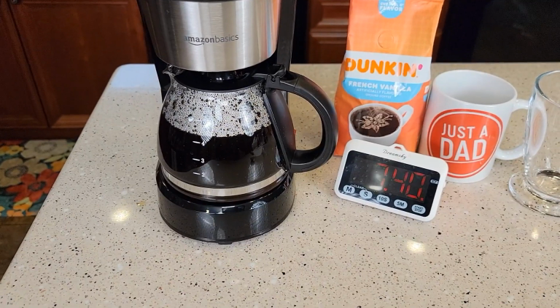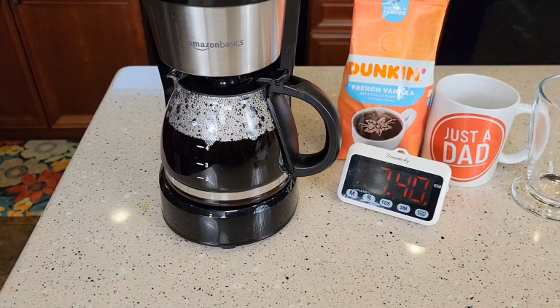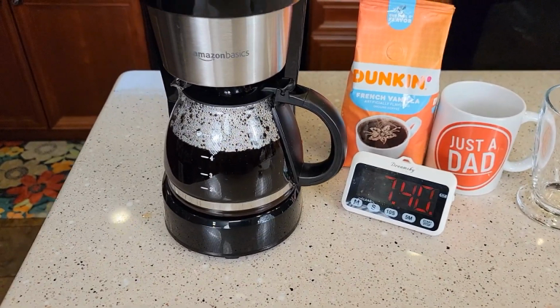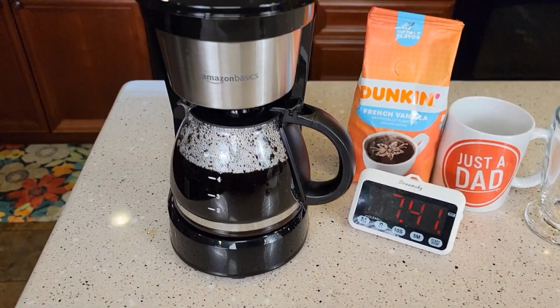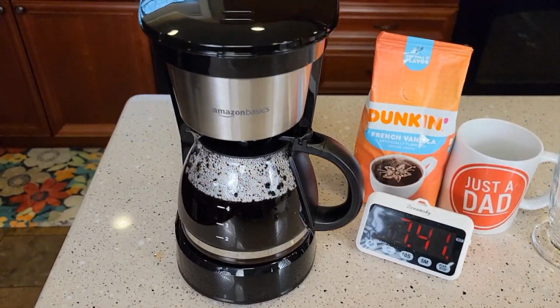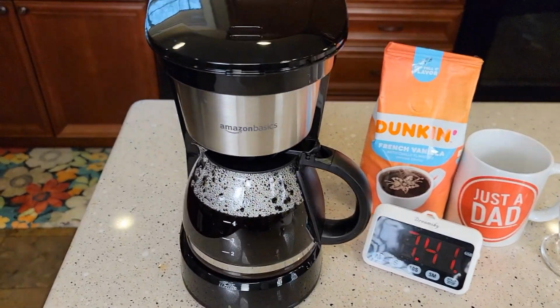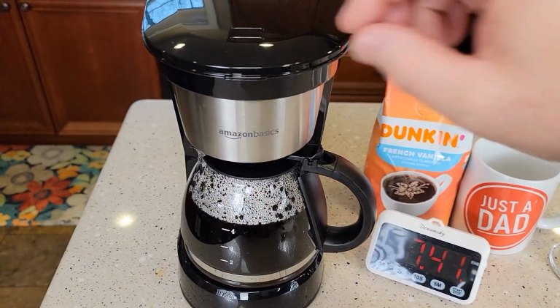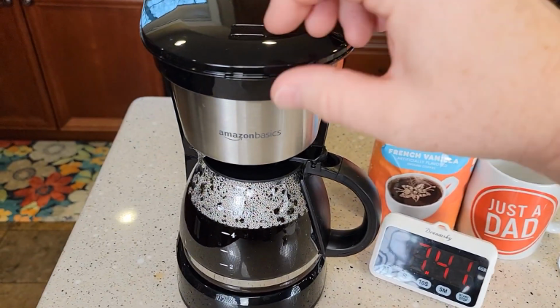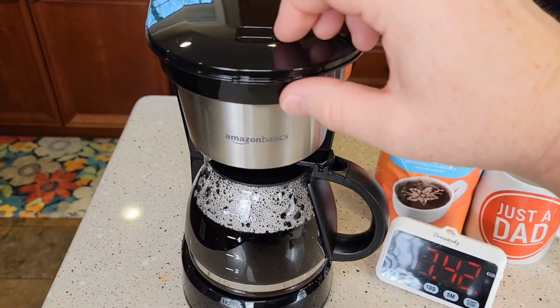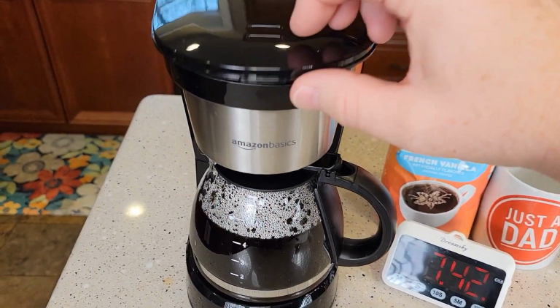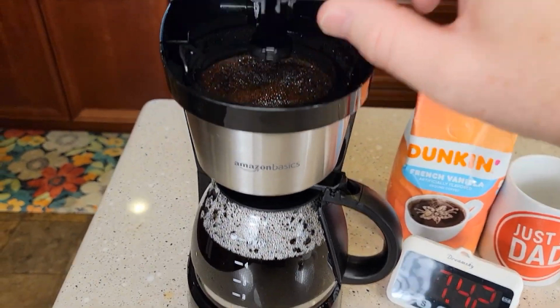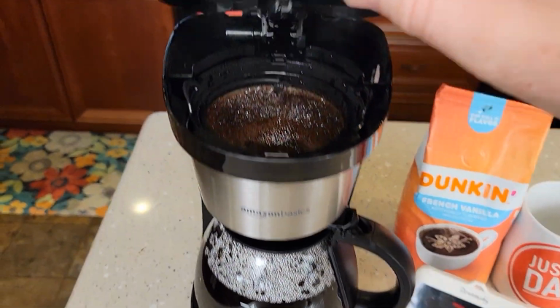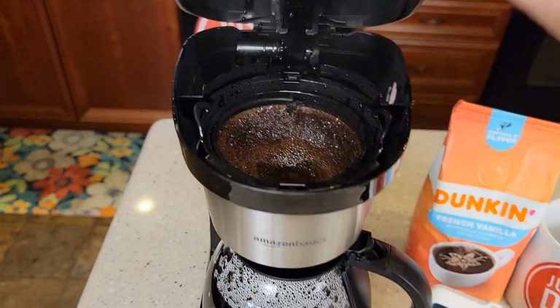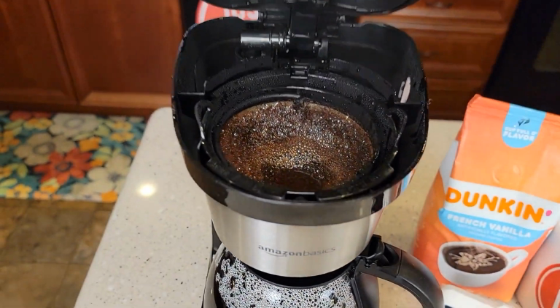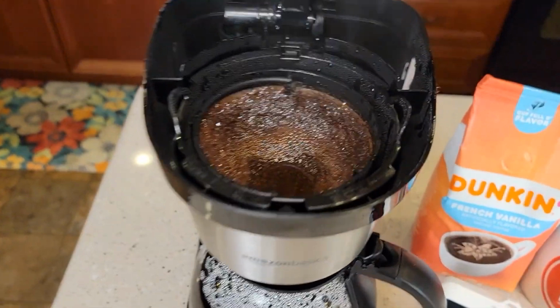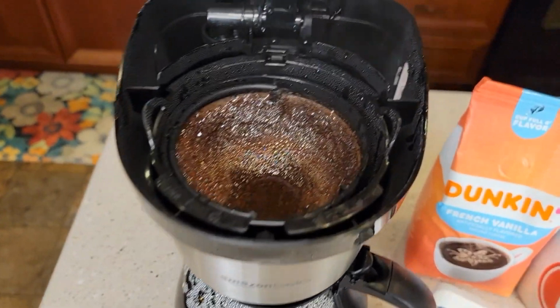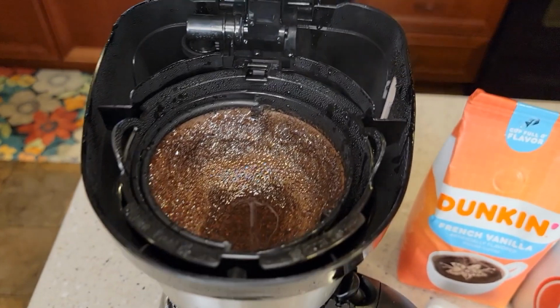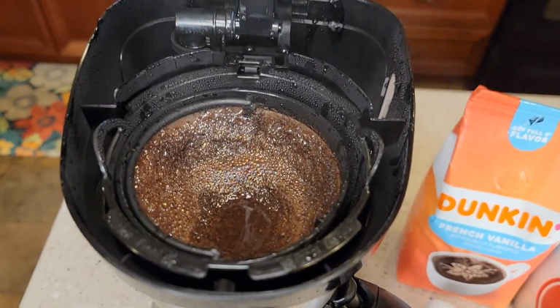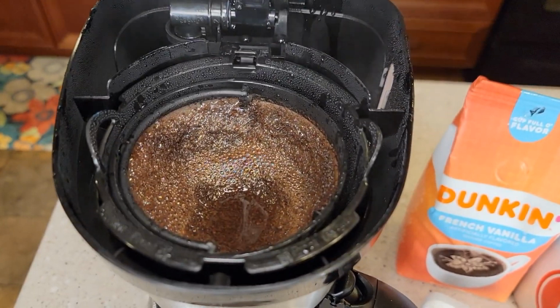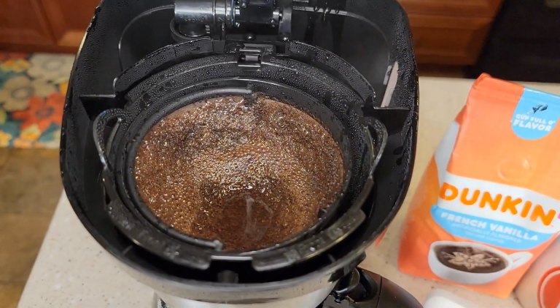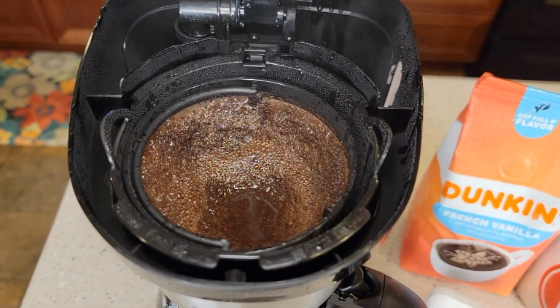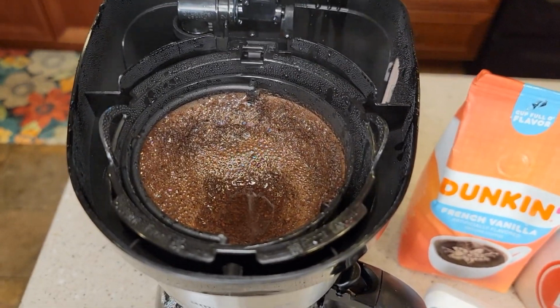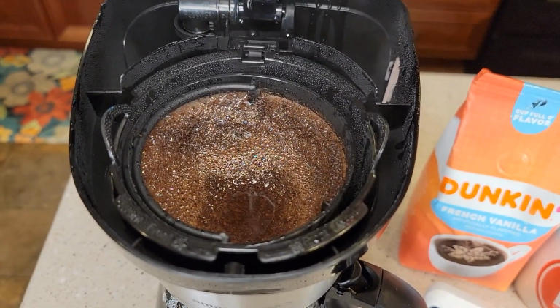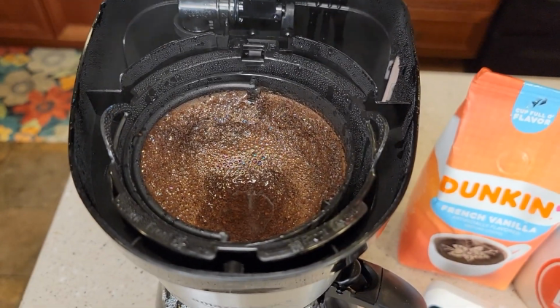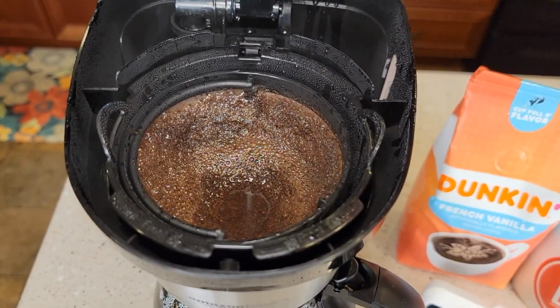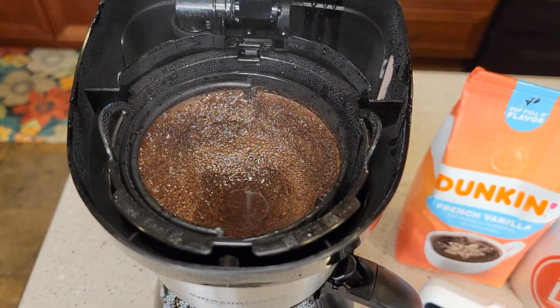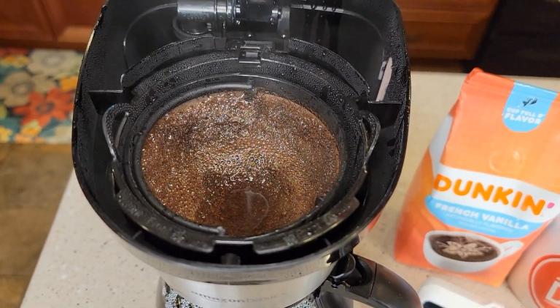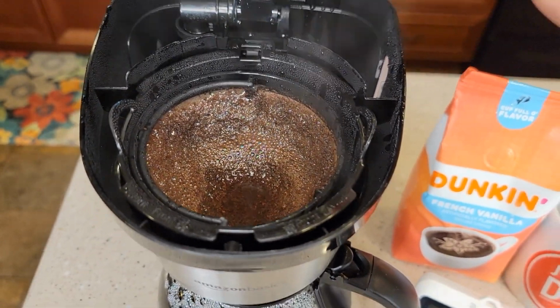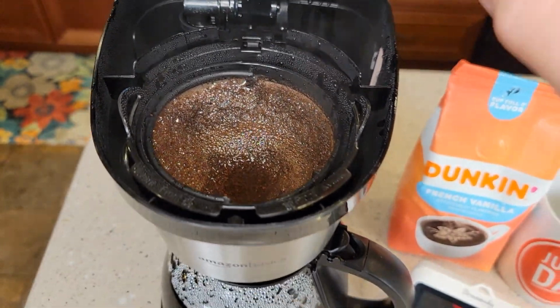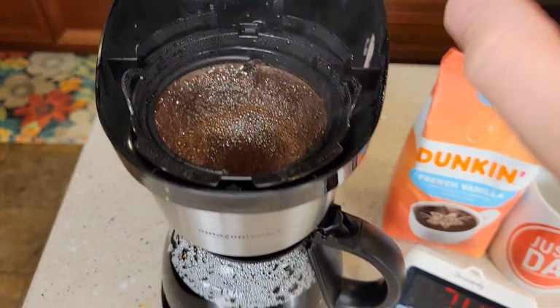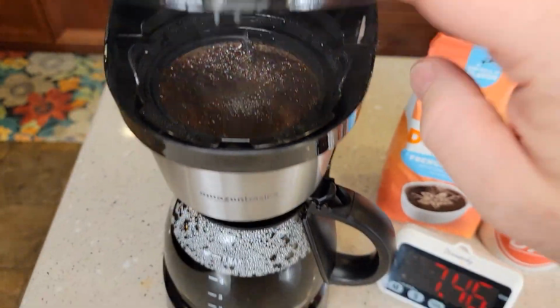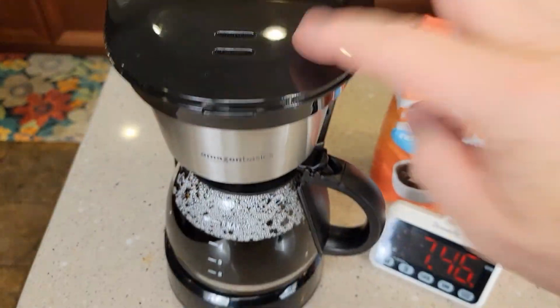Okay, so right about the 7 minute mark we're done brewing. There's how the coffee looks. A little bit more to drain out of the filter basket.